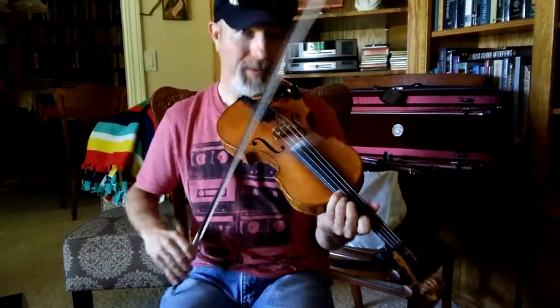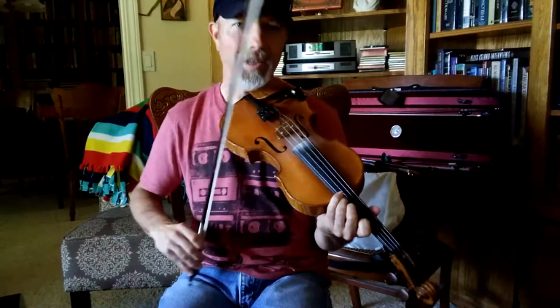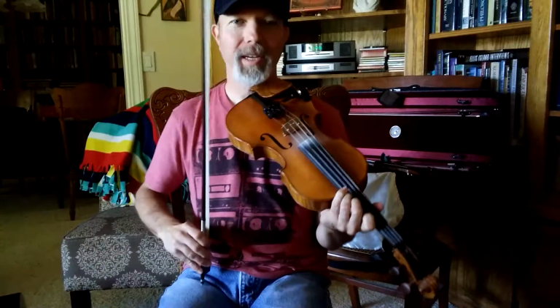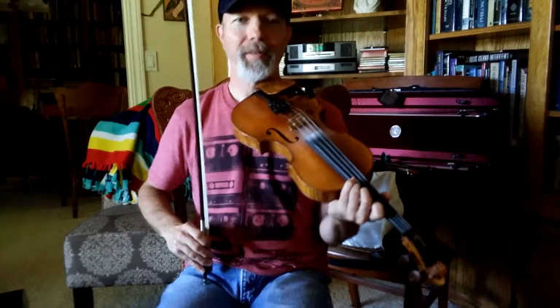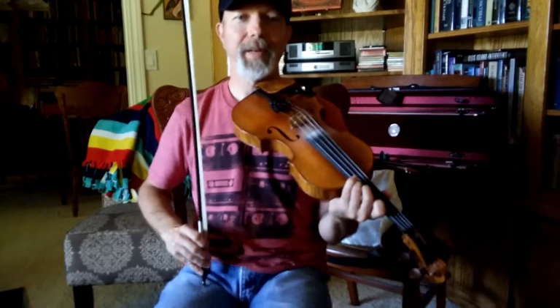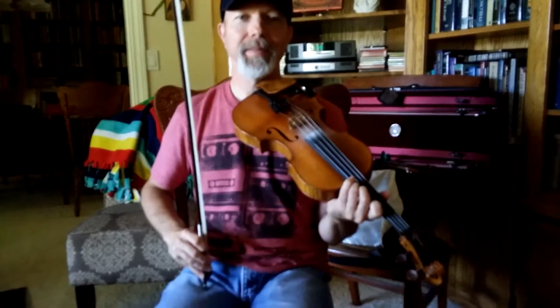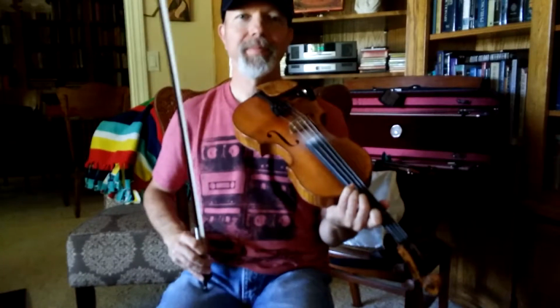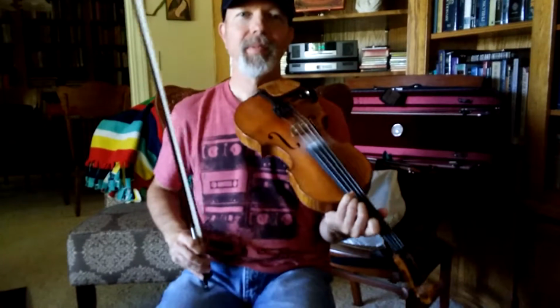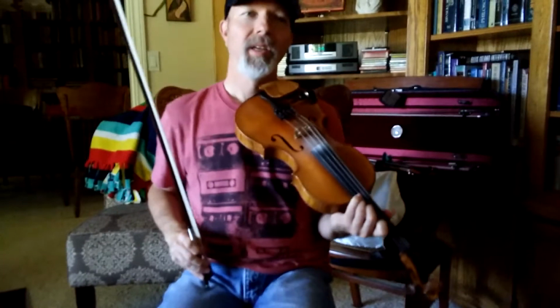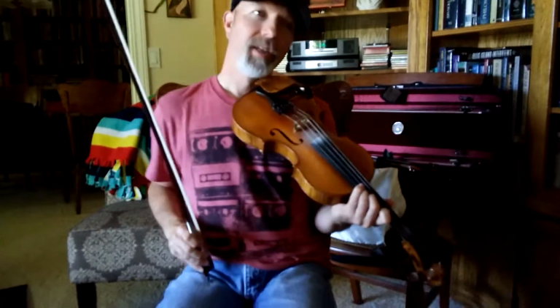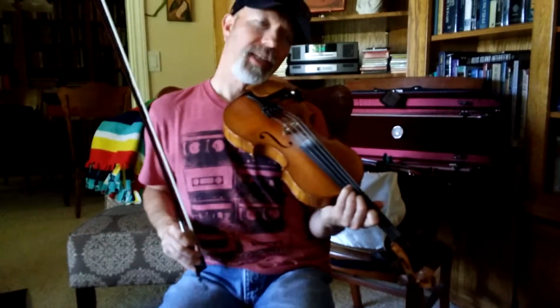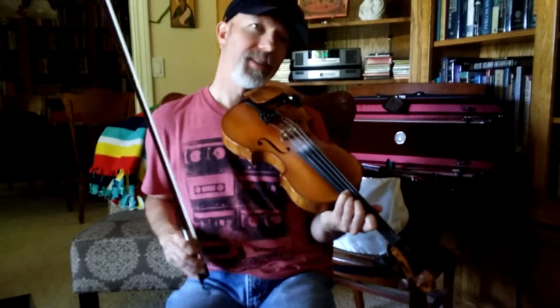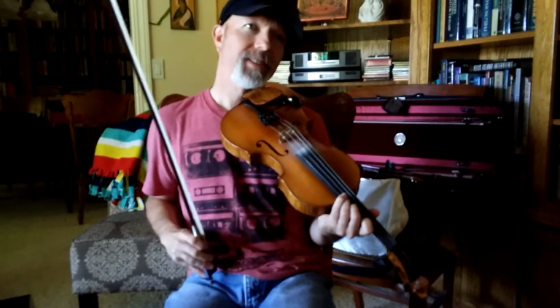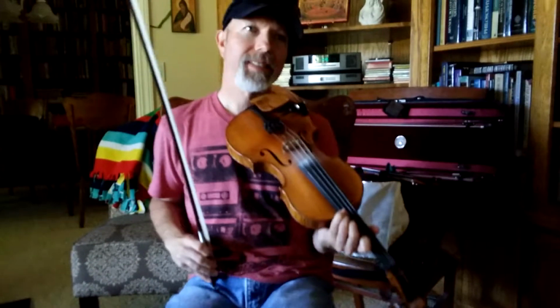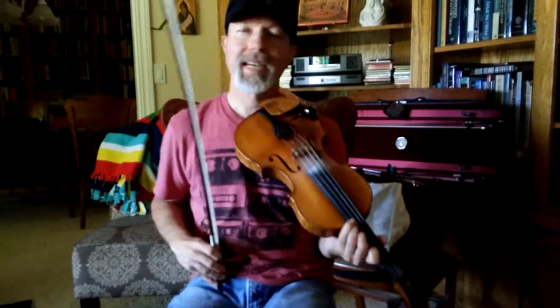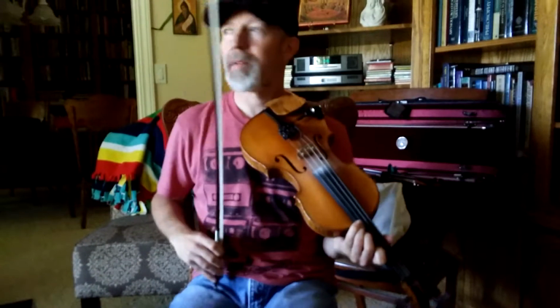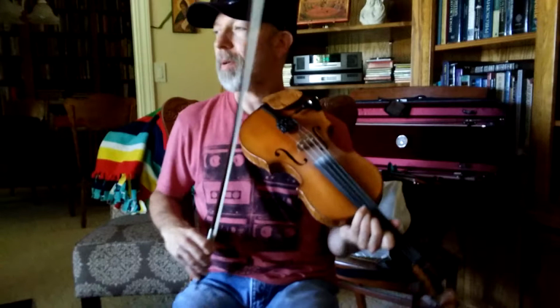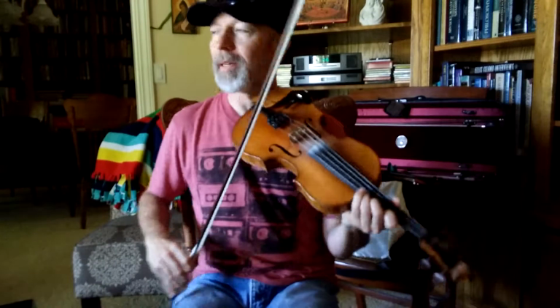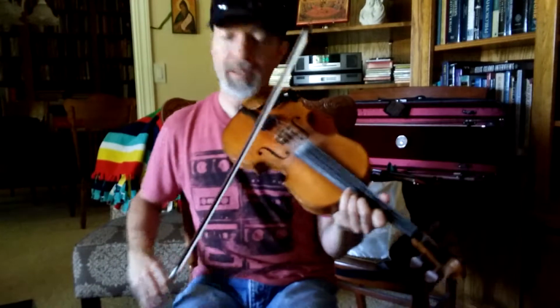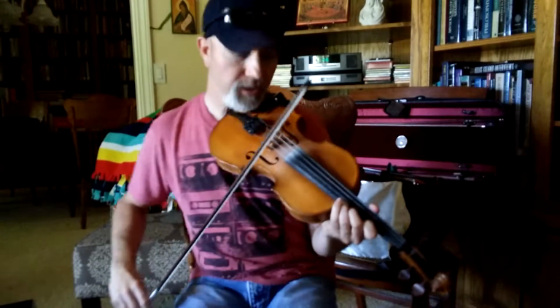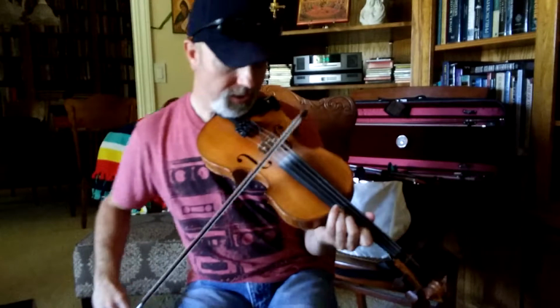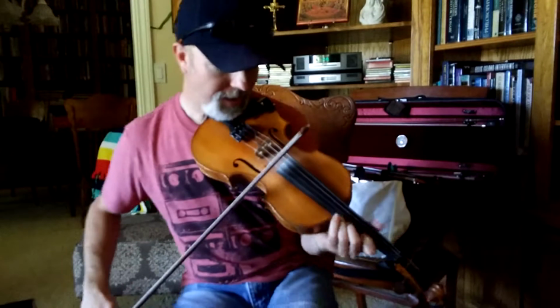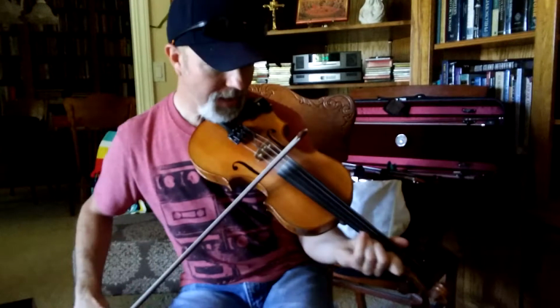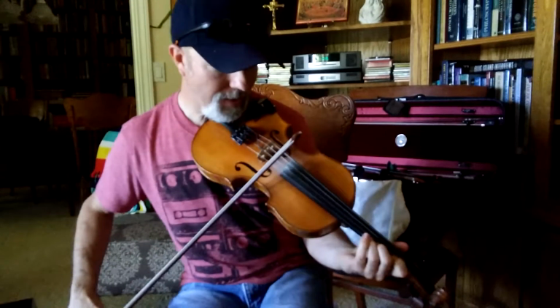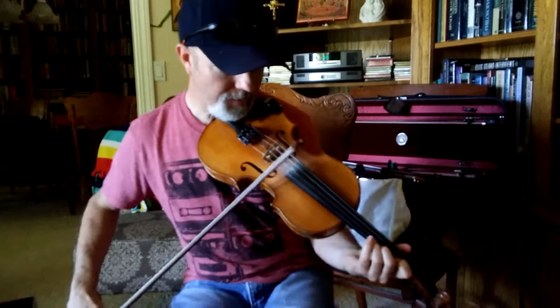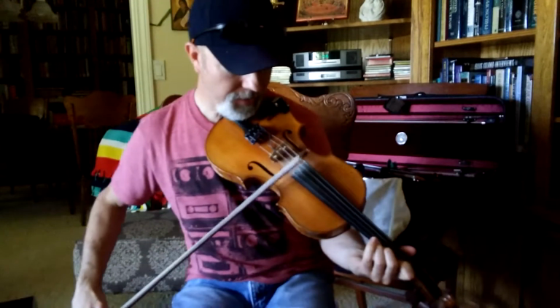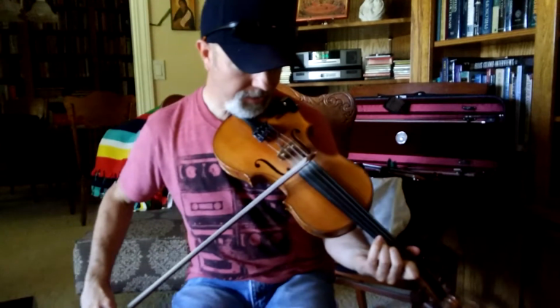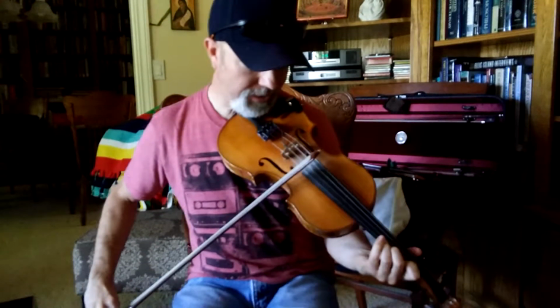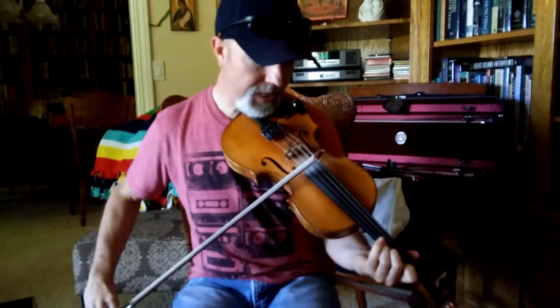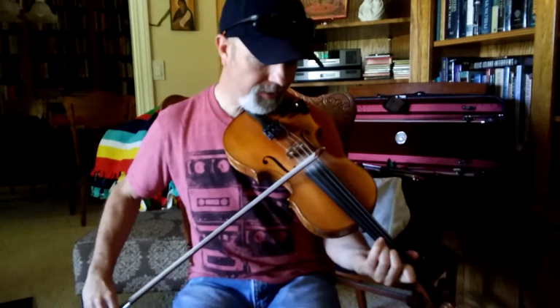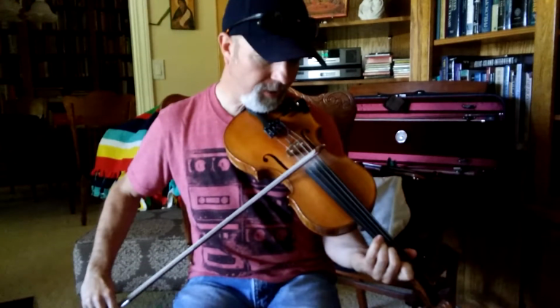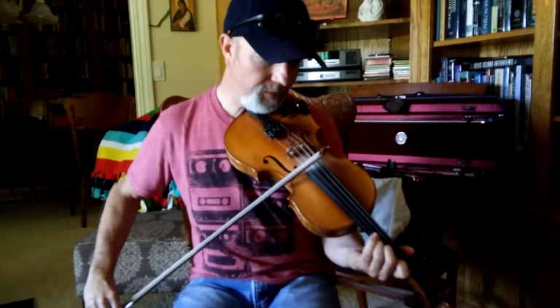Okay, are we ready? This is the second part, so you're going to slide up — it's a C natural note.